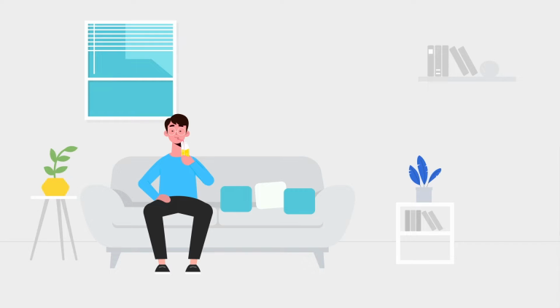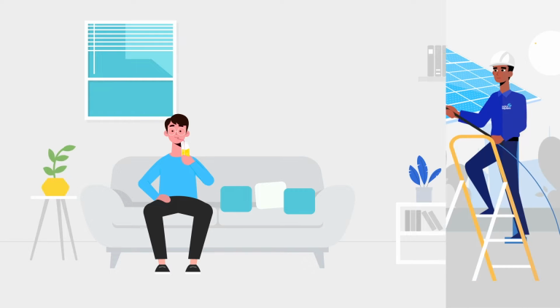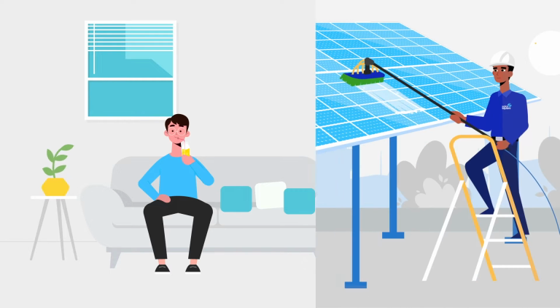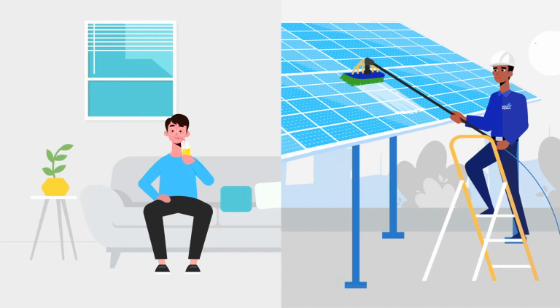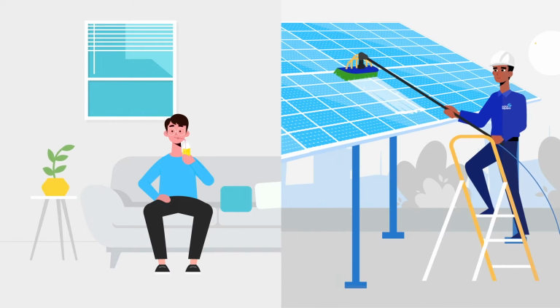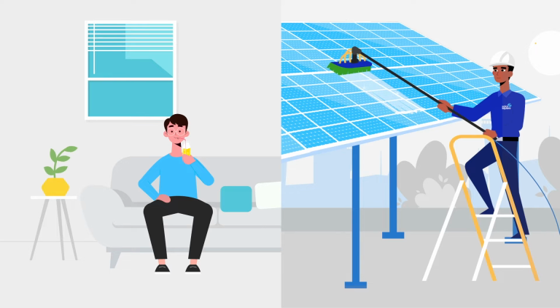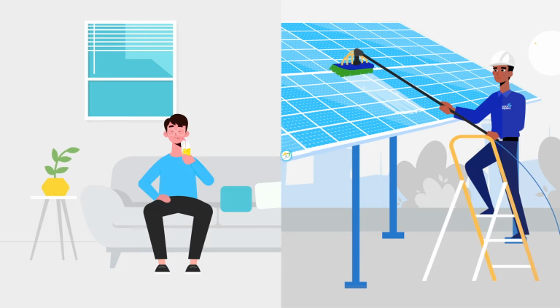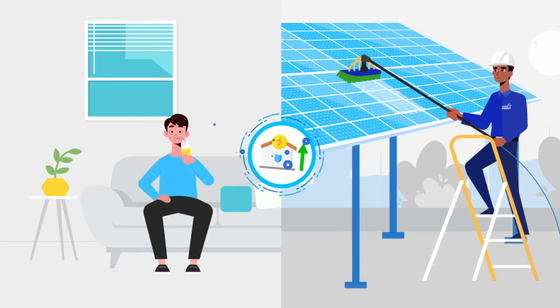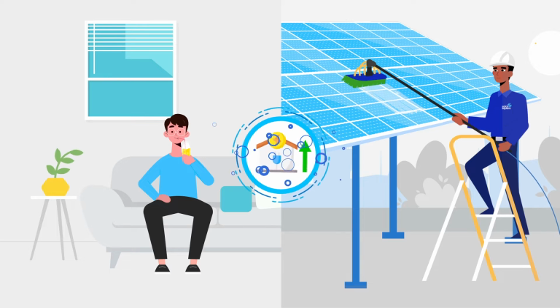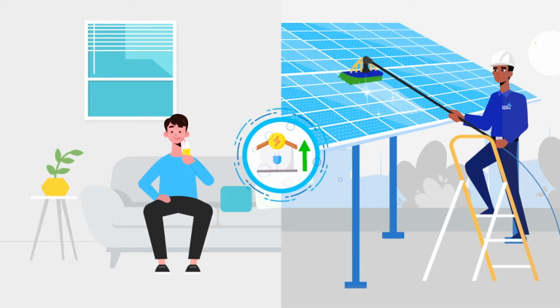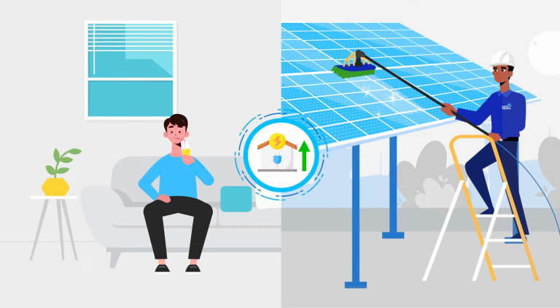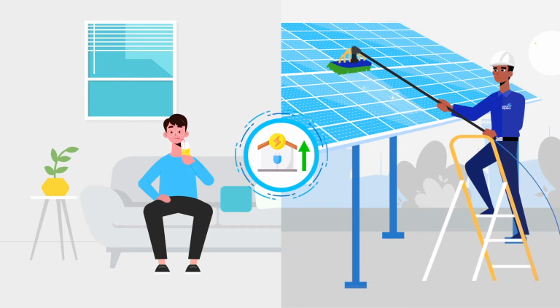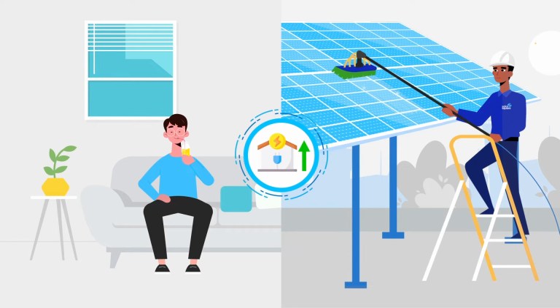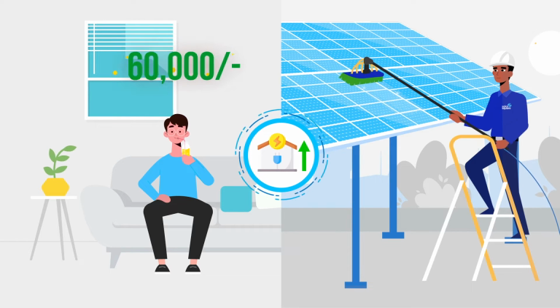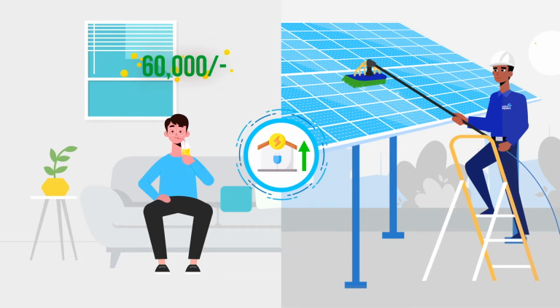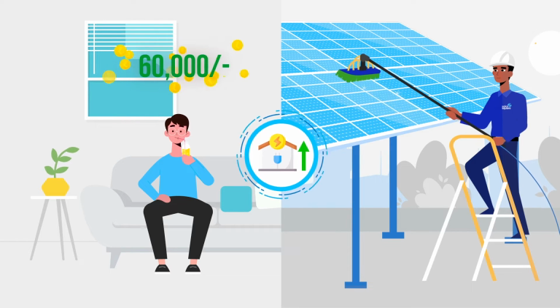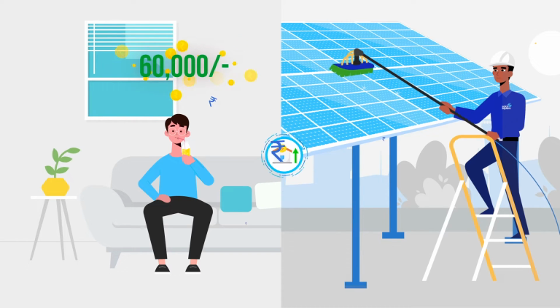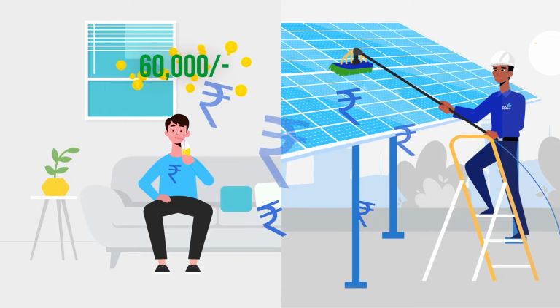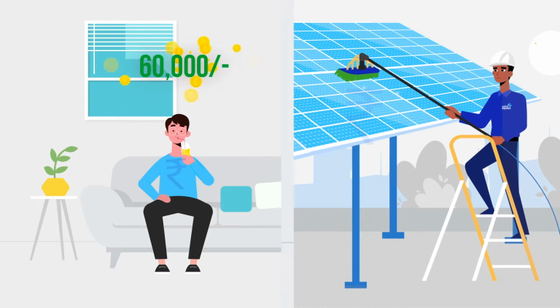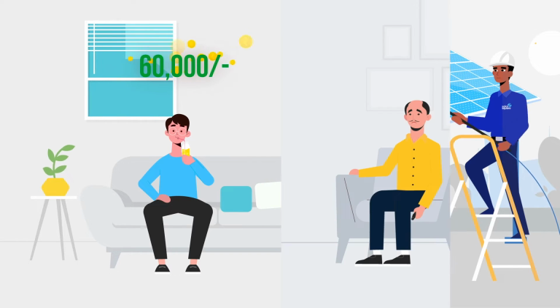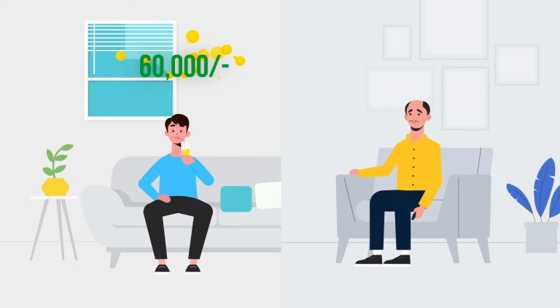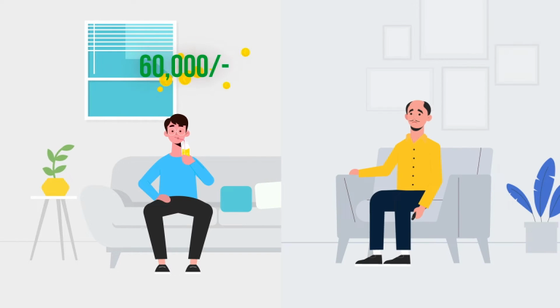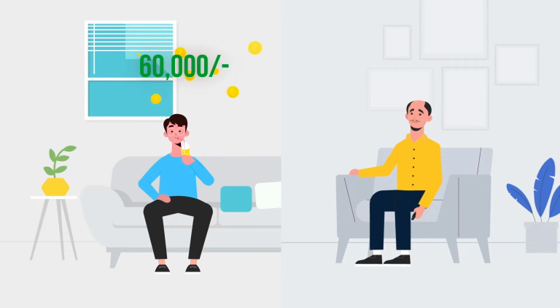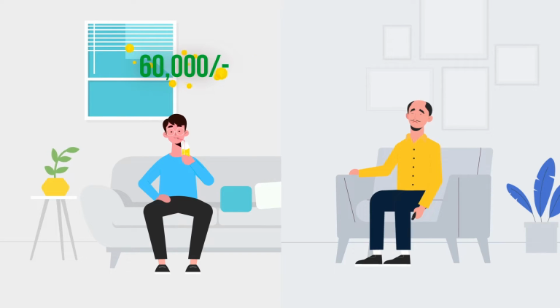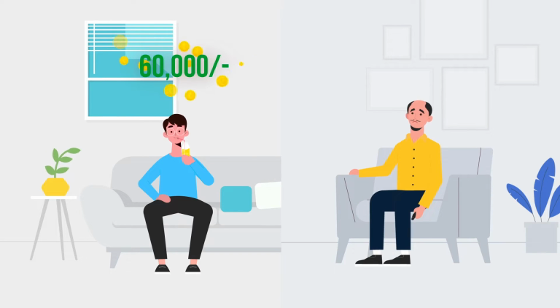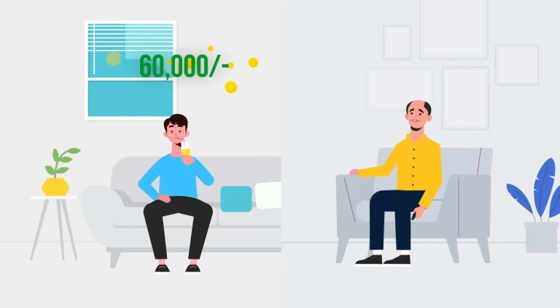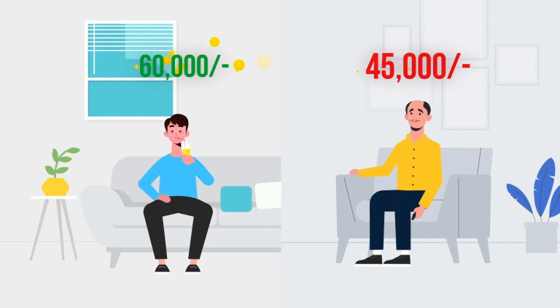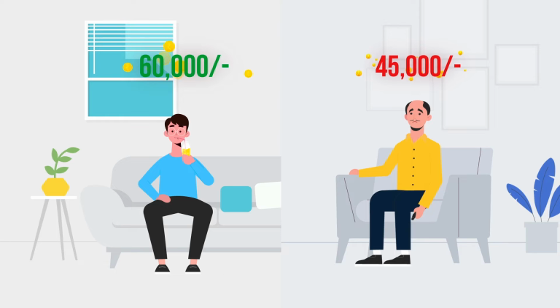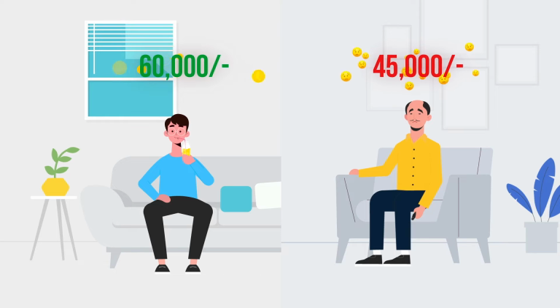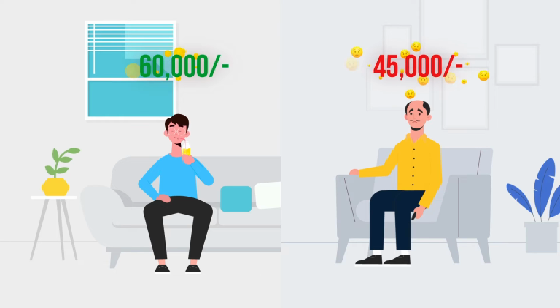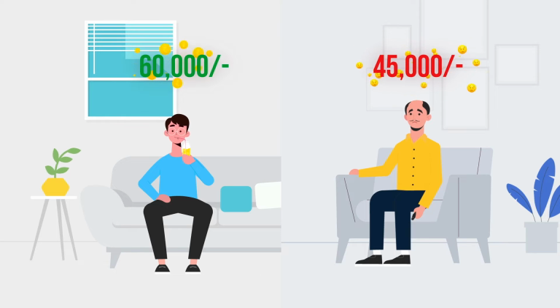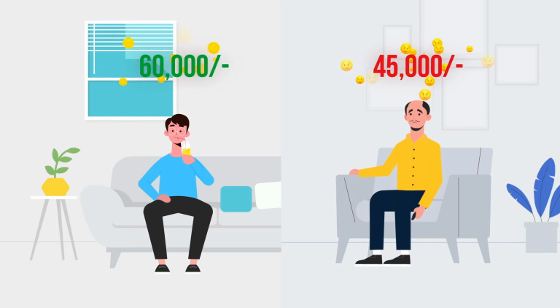While Mr. Smart could generate more electricity and save $60,000 in a year, Mr. X could save only $45,000.